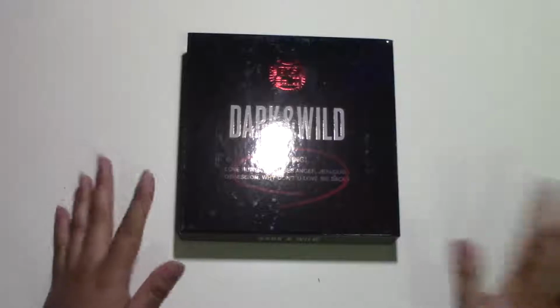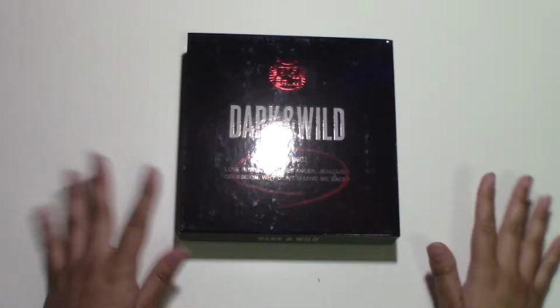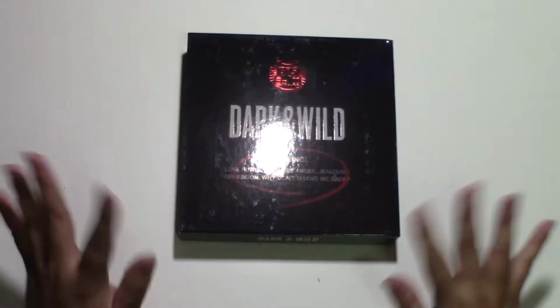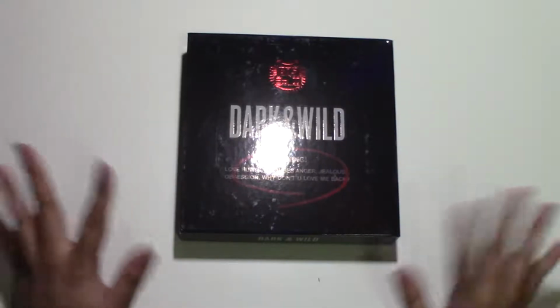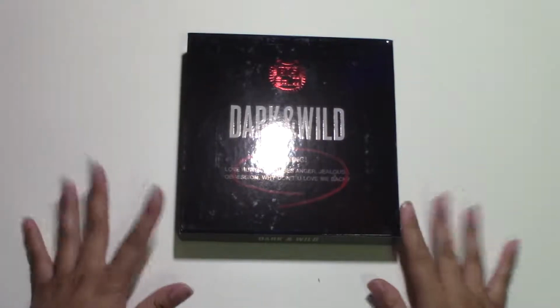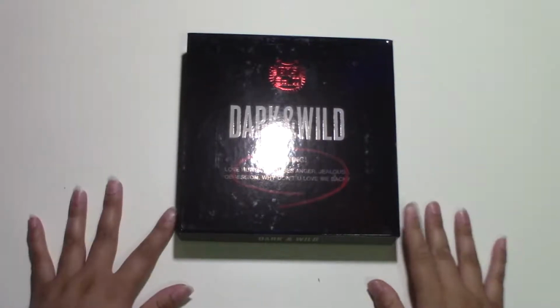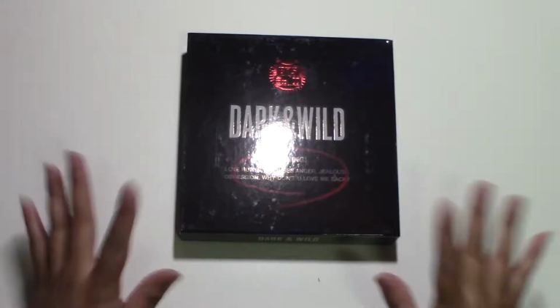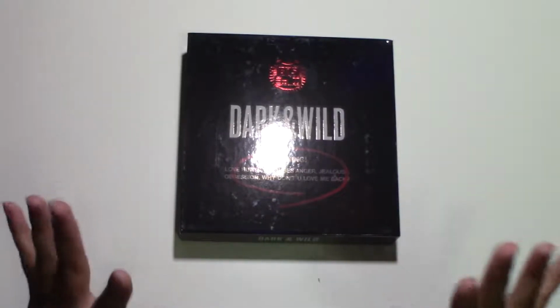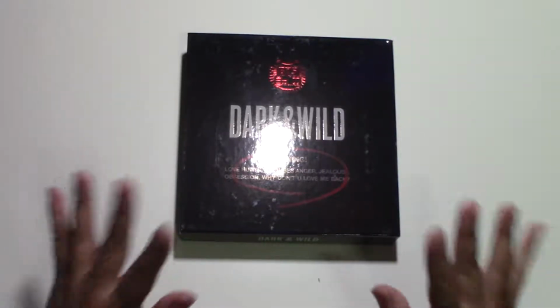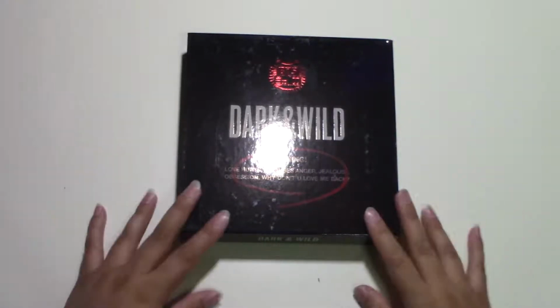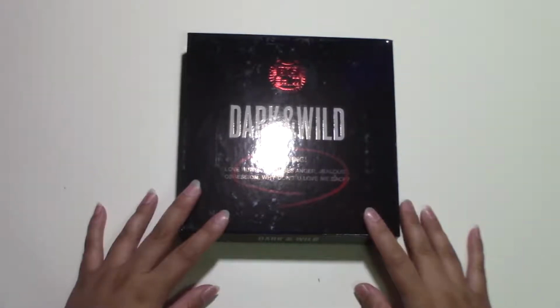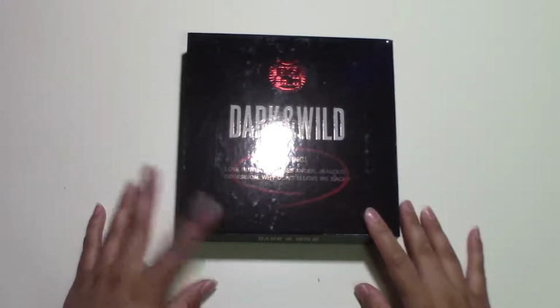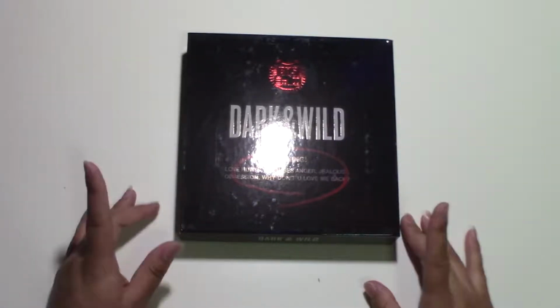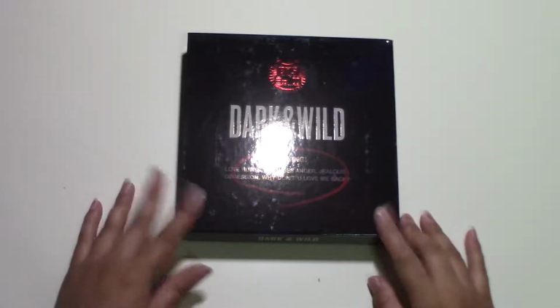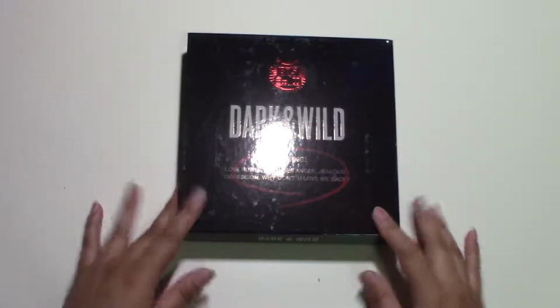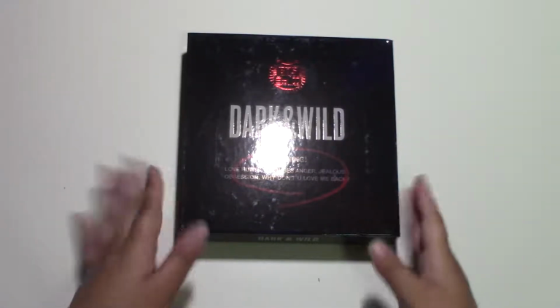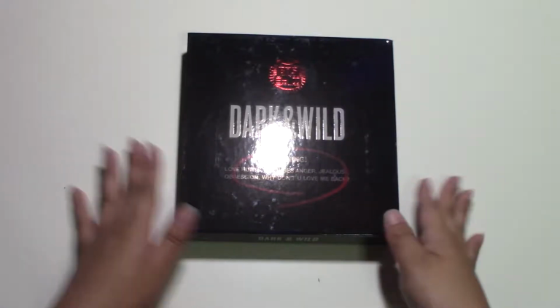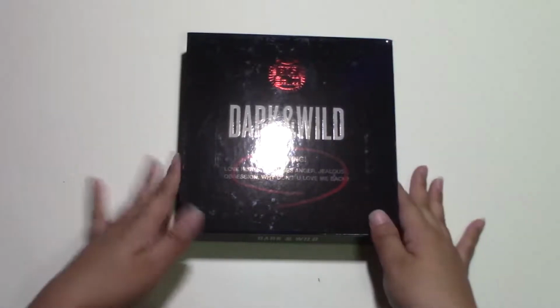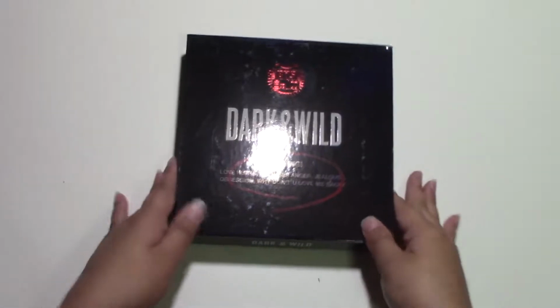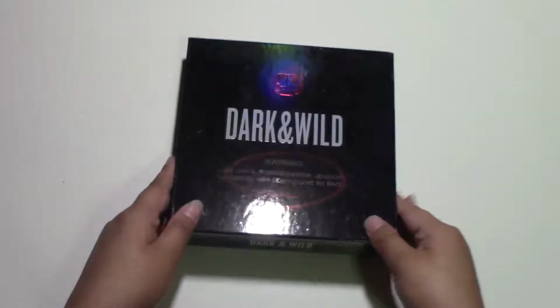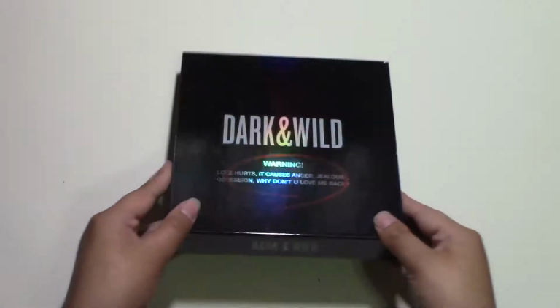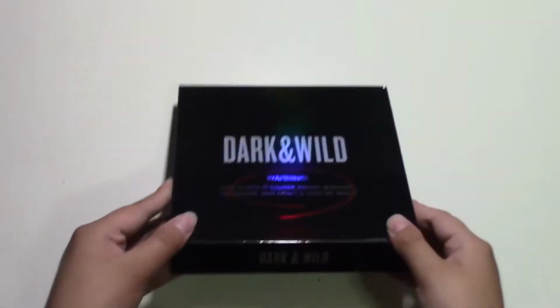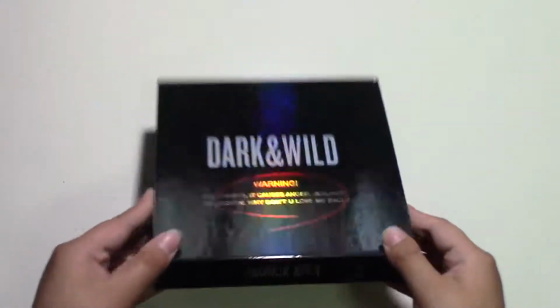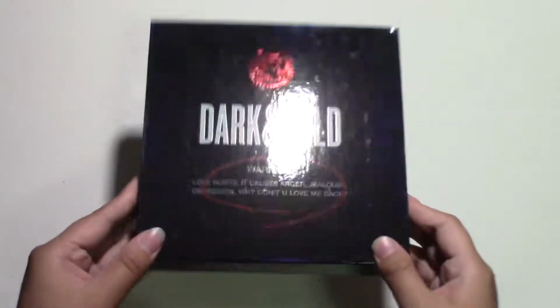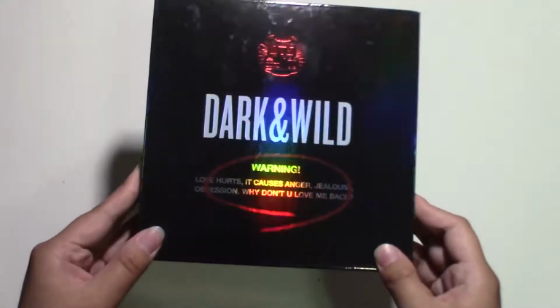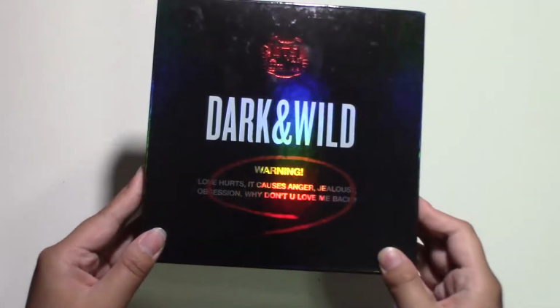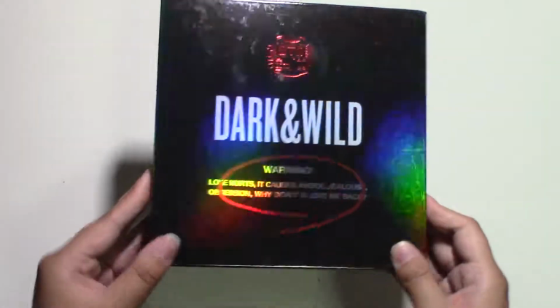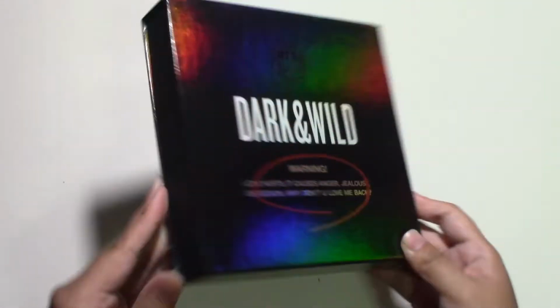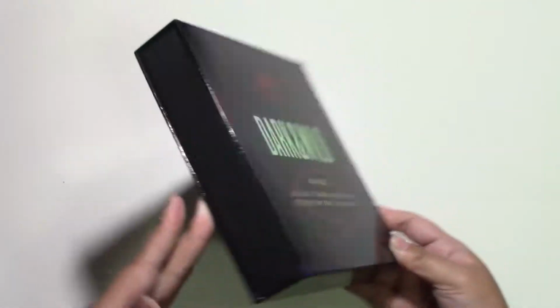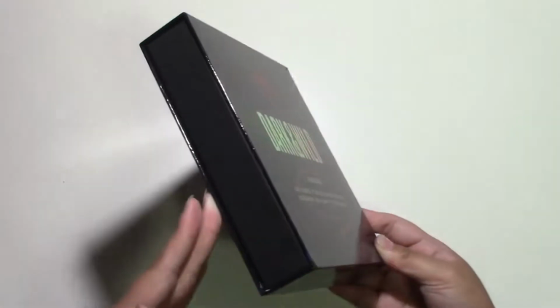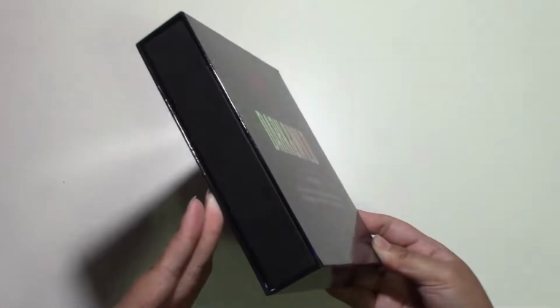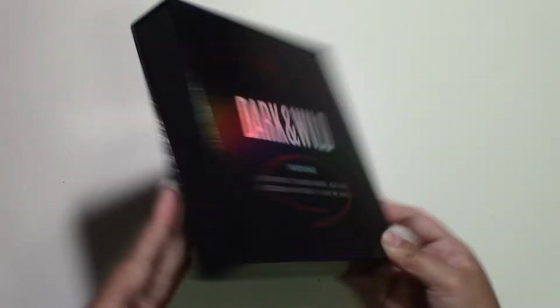Hey guys, and welcome to my unboxing video for BTS's first ever studio album, Dark and Wild.